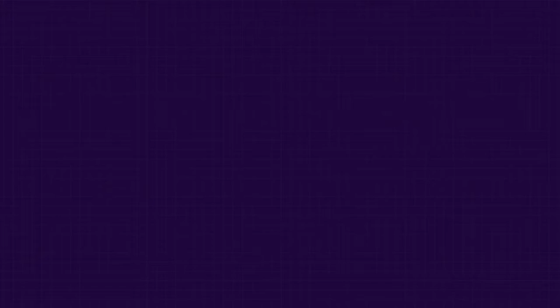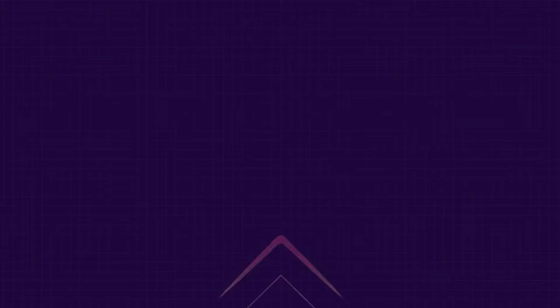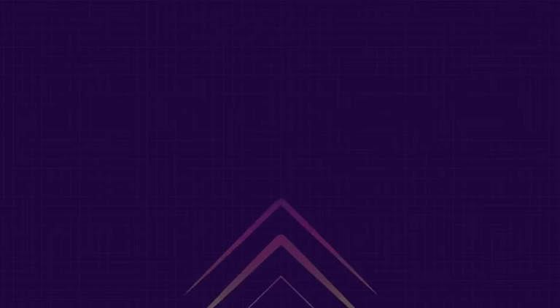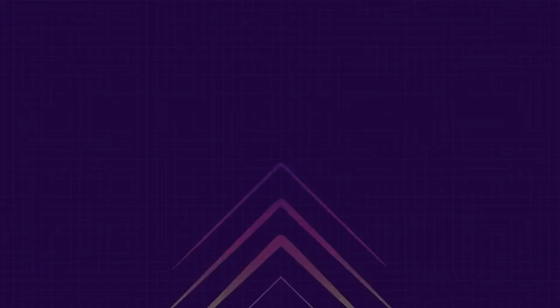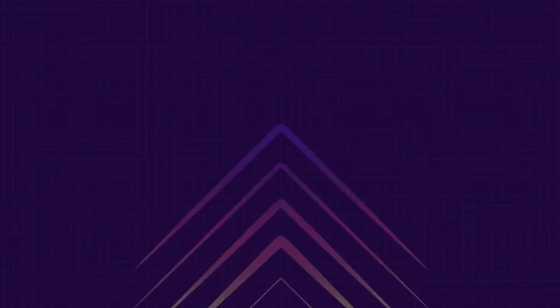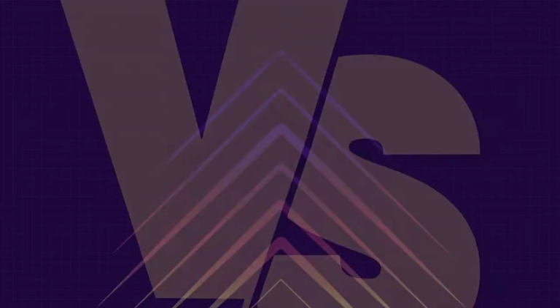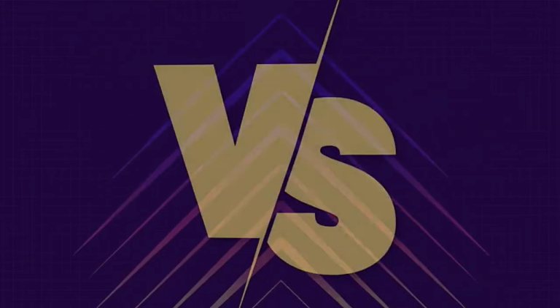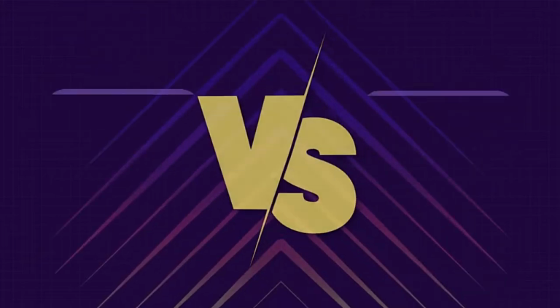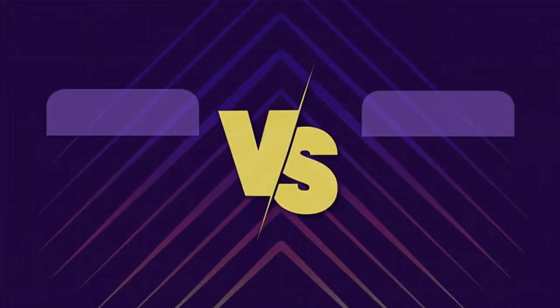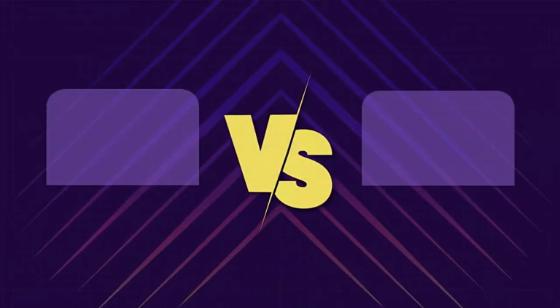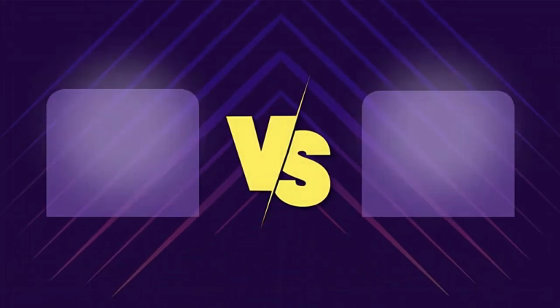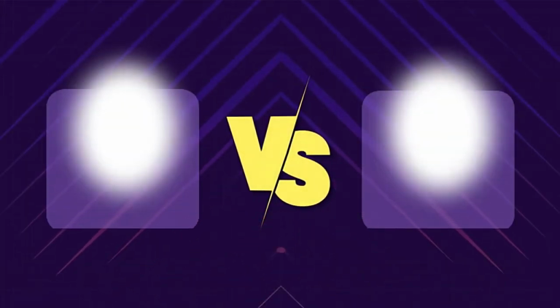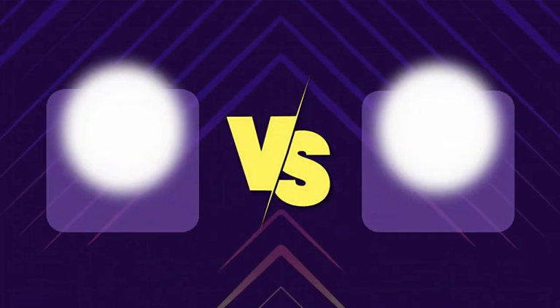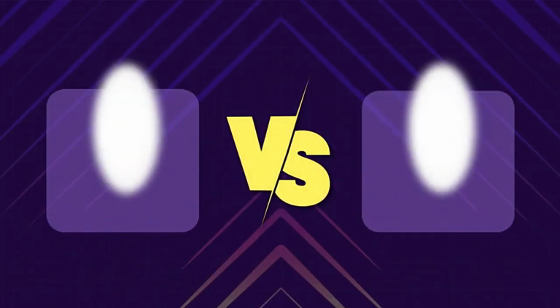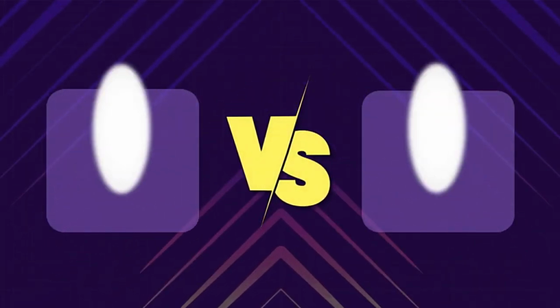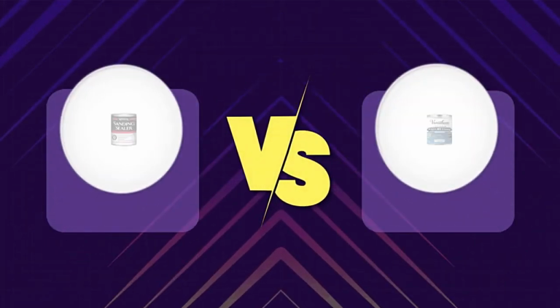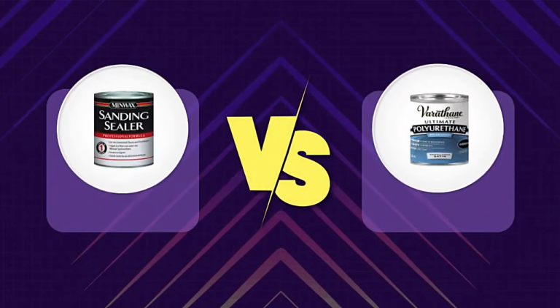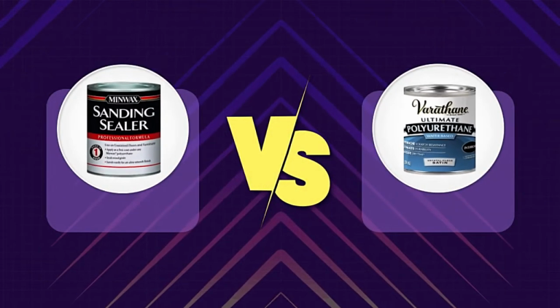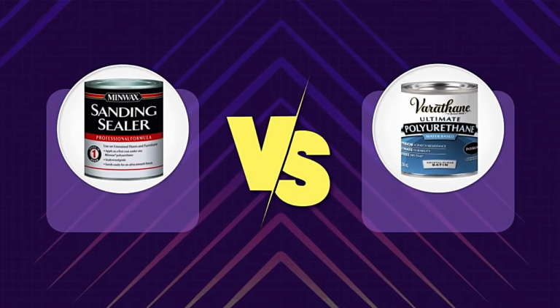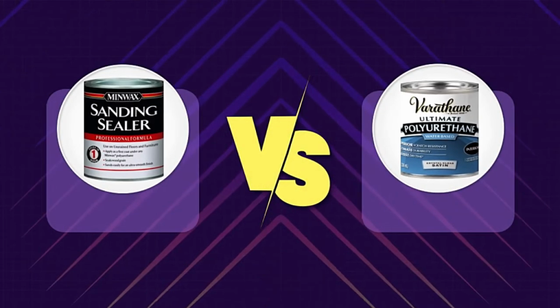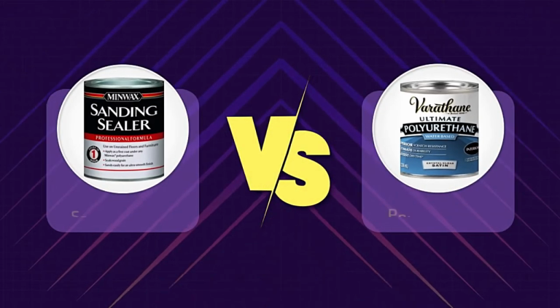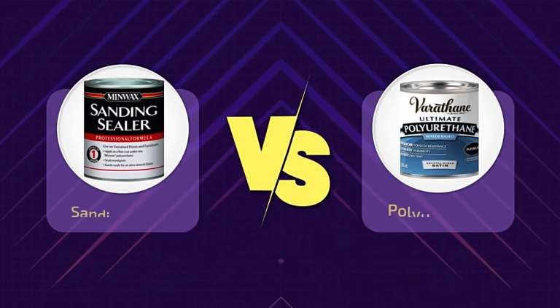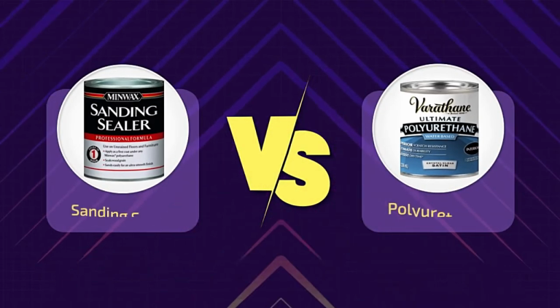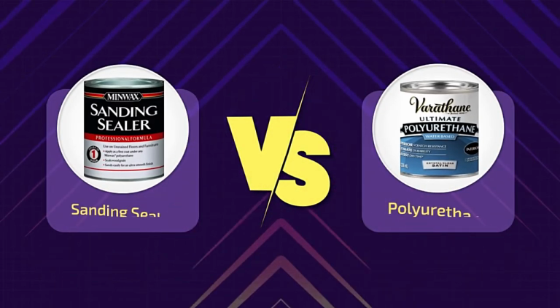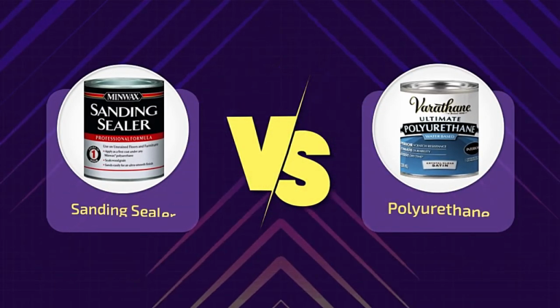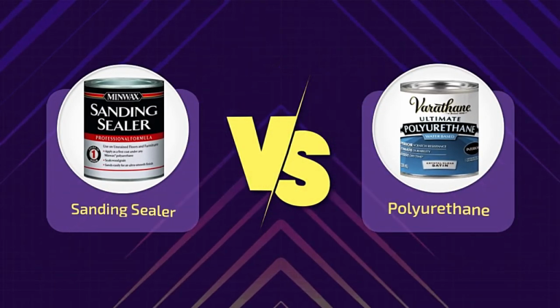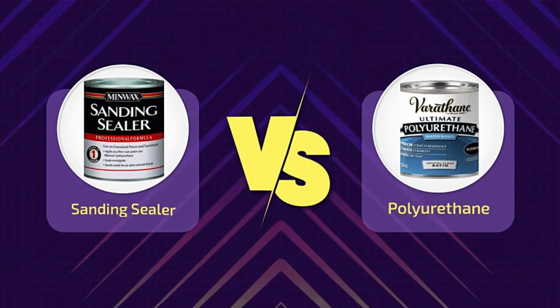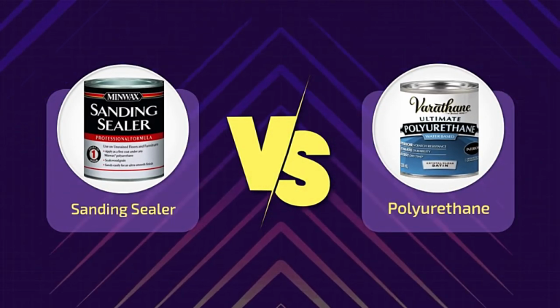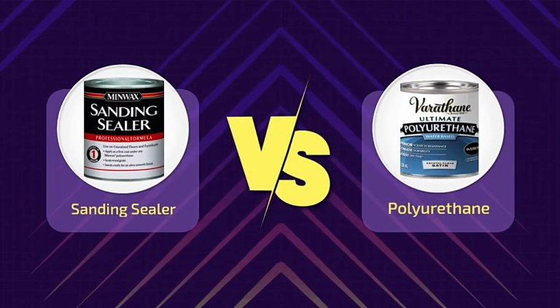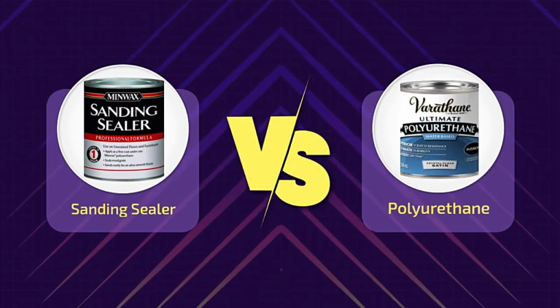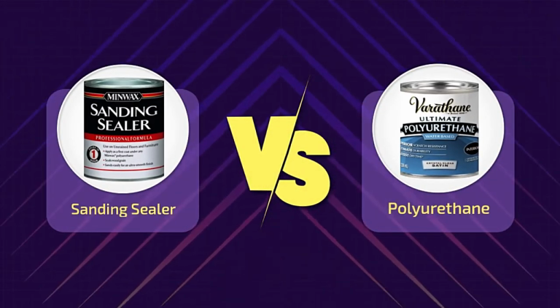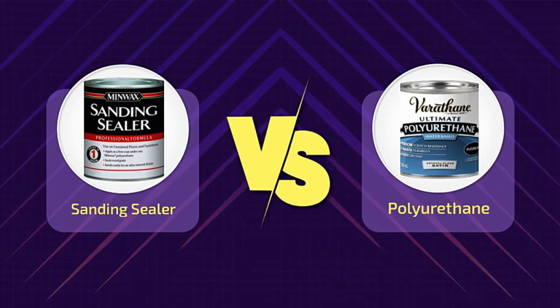Hi everyone, welcome to a new video. Today's subject: sanding sealer versus polyurethane.